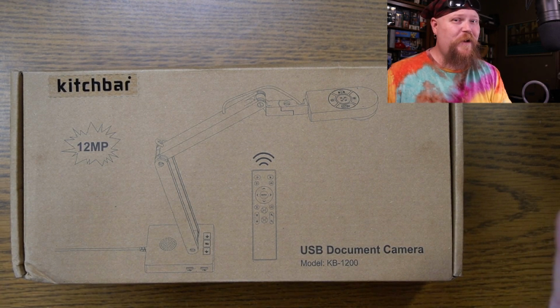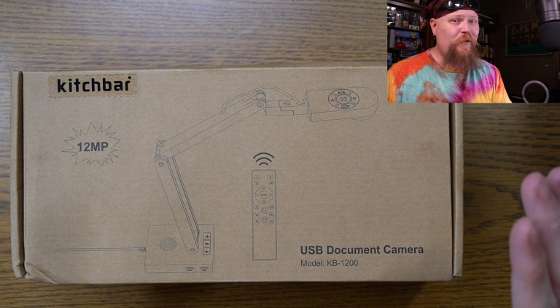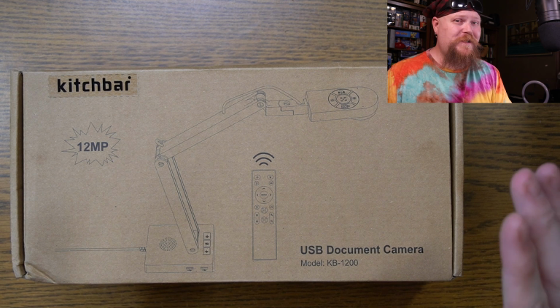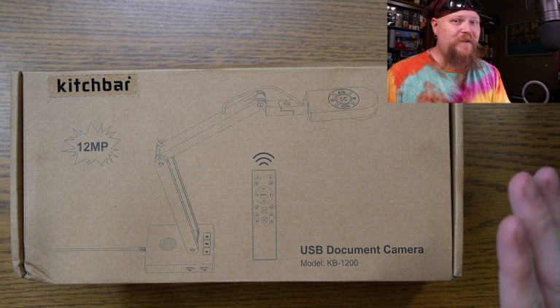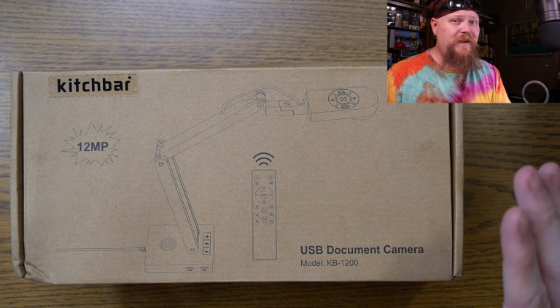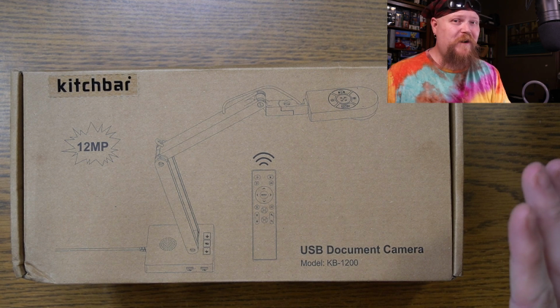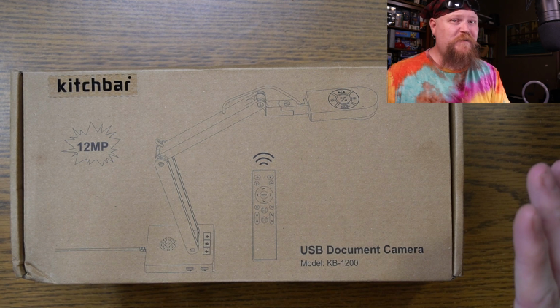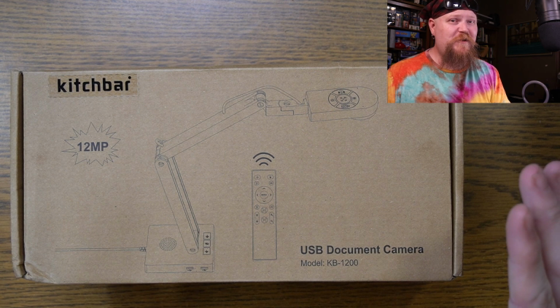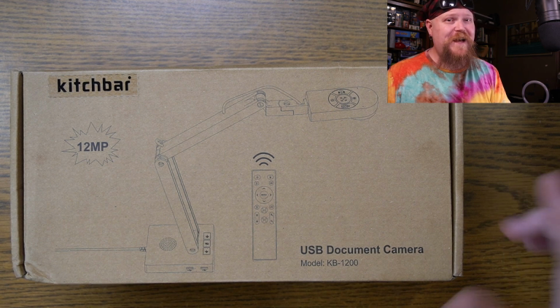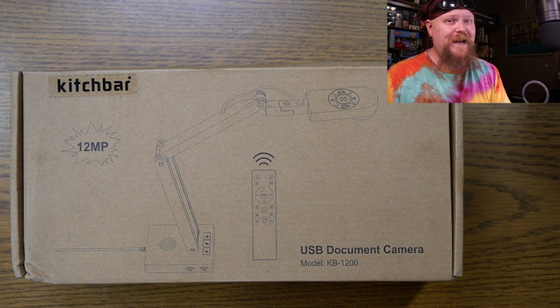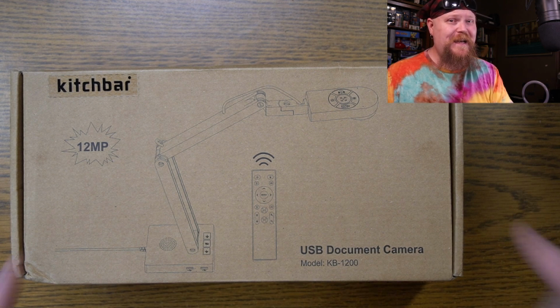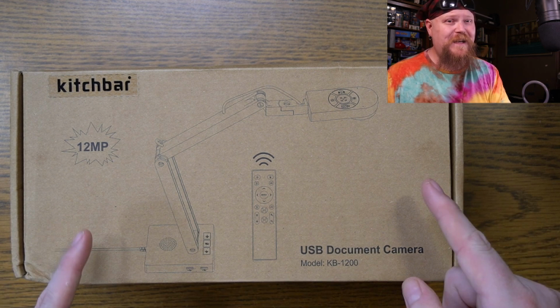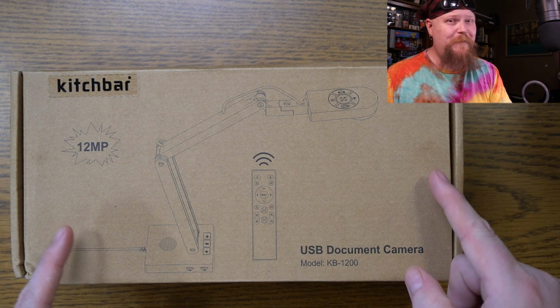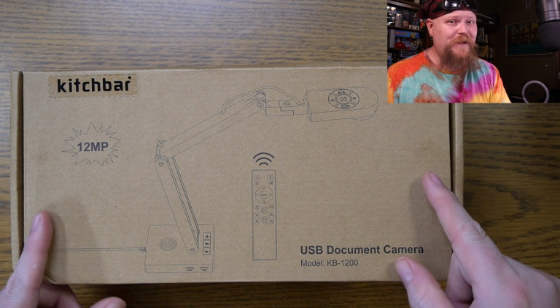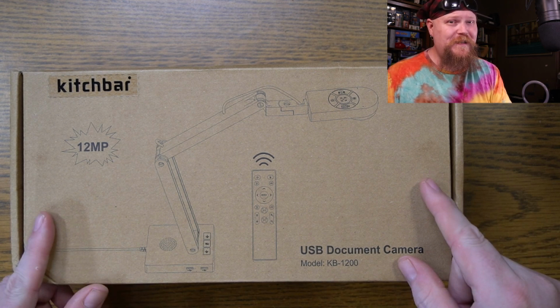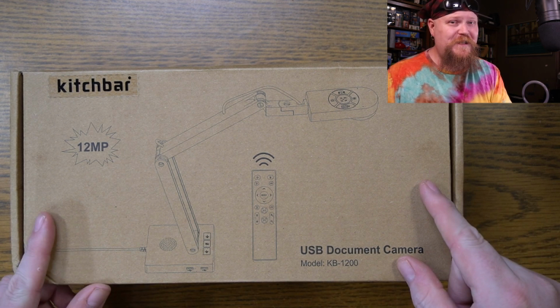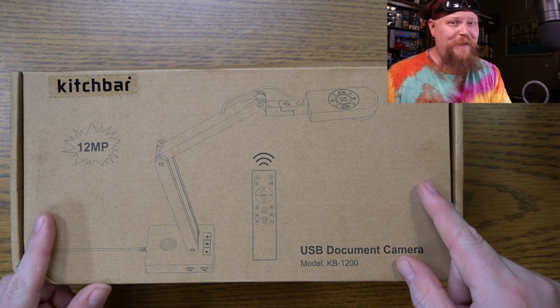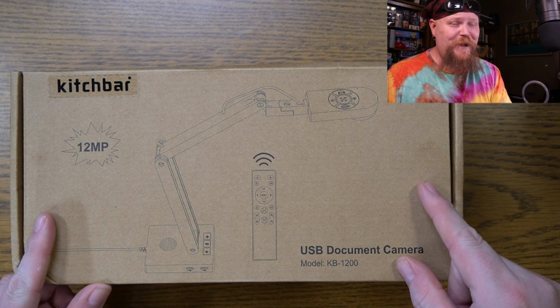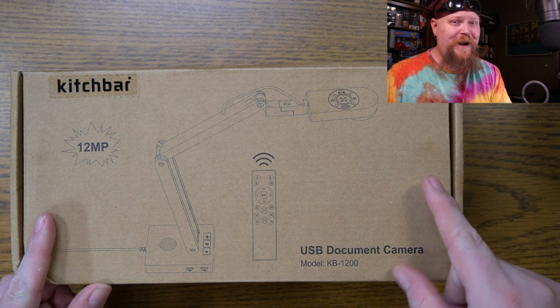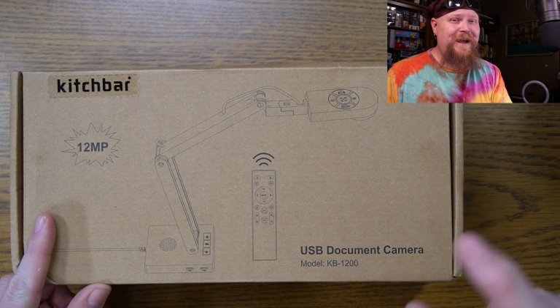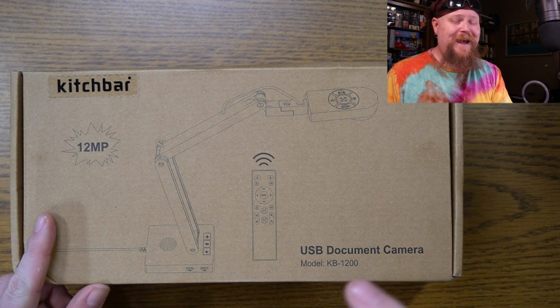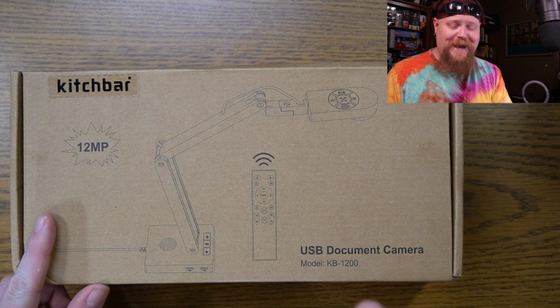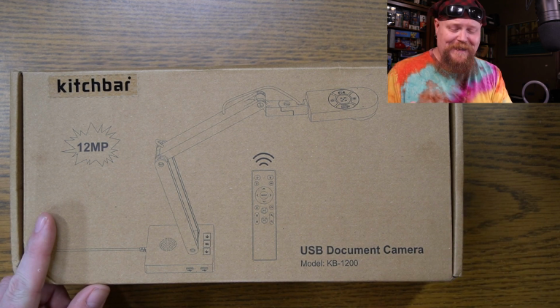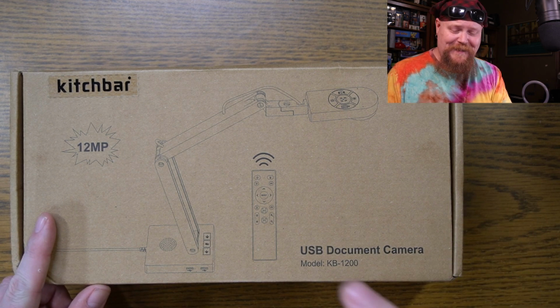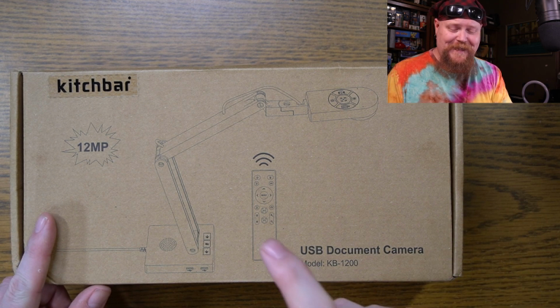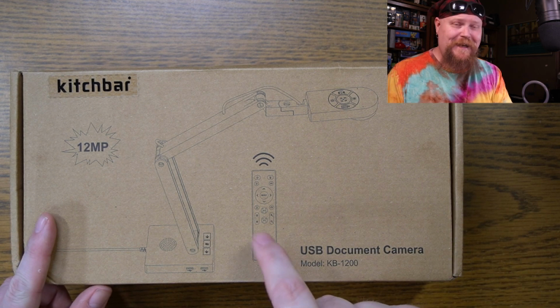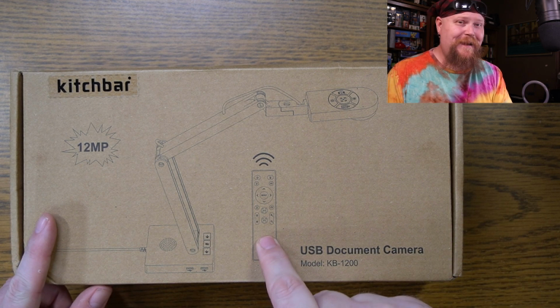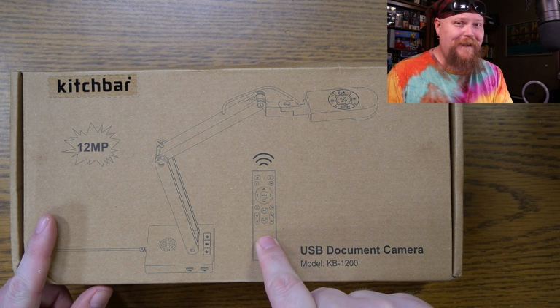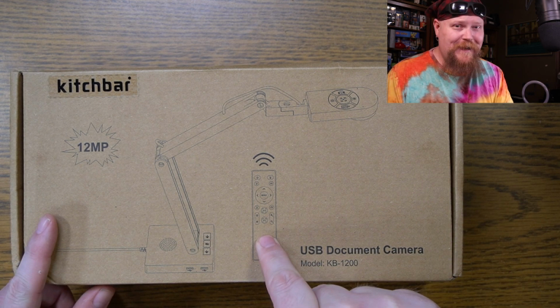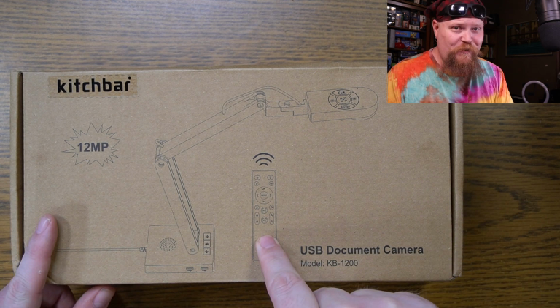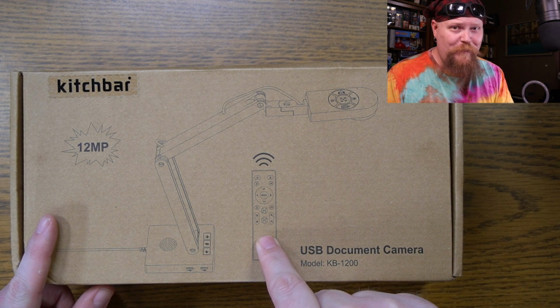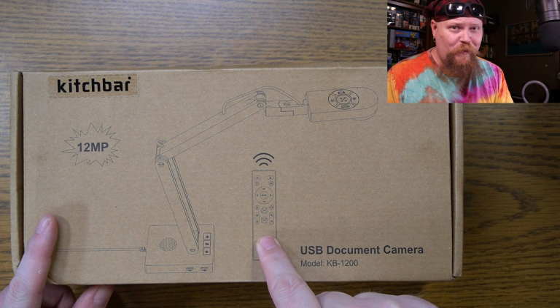It records in 30 frames per second, it's got a built-in speaker, and this thing has a remote.